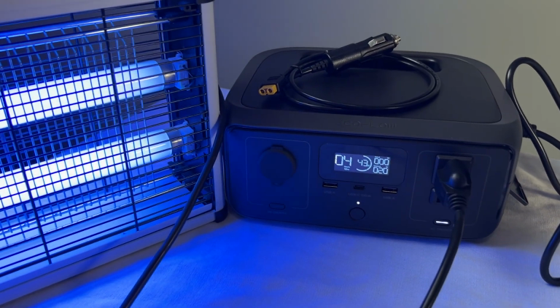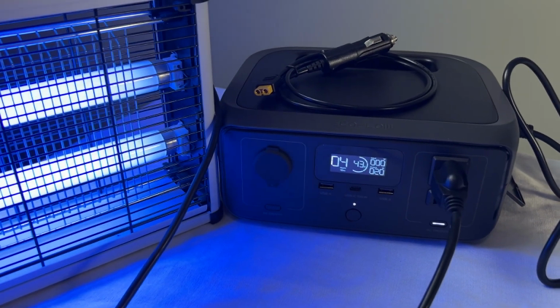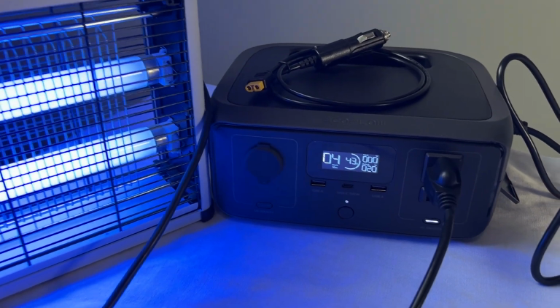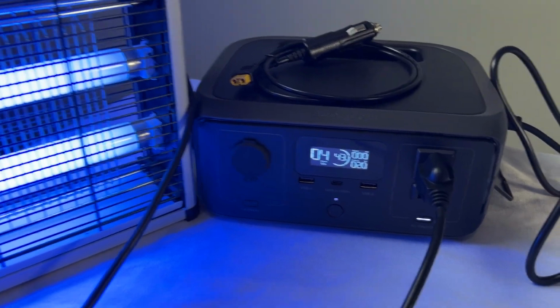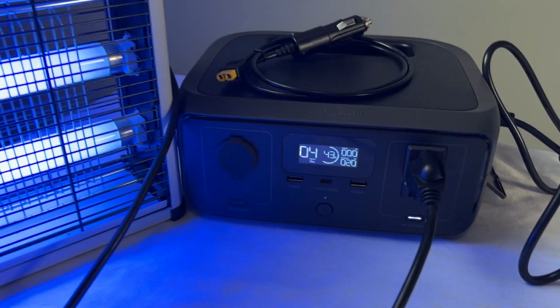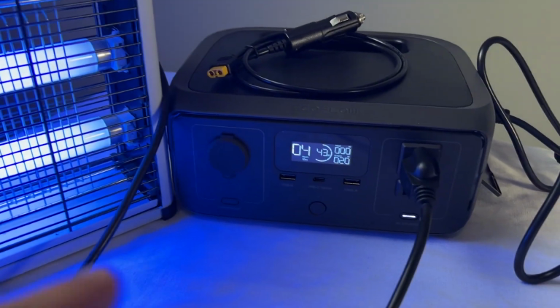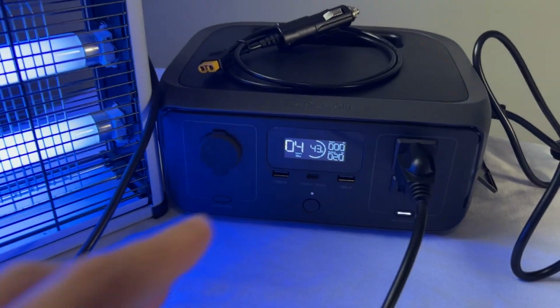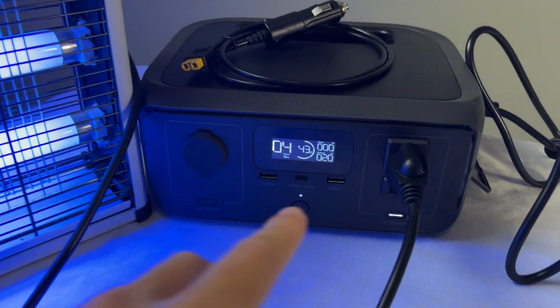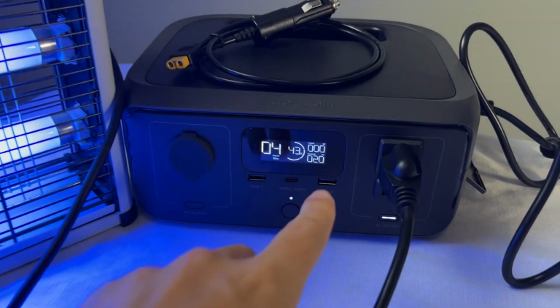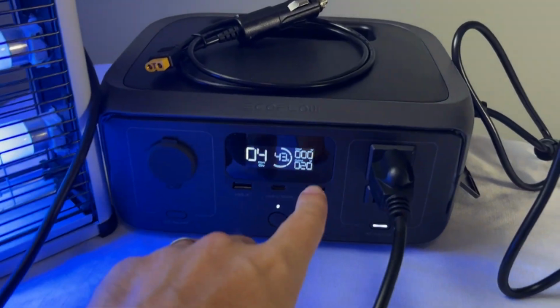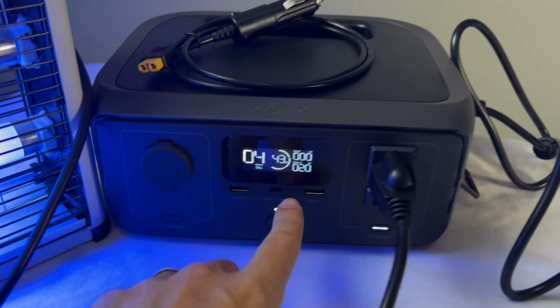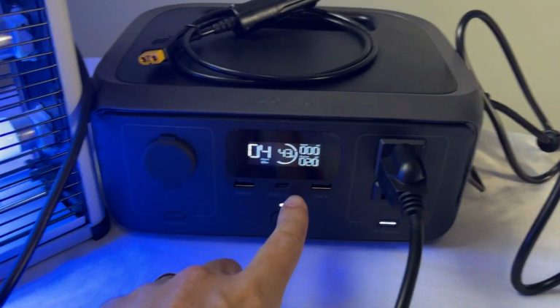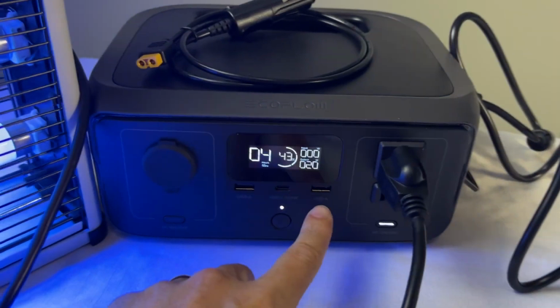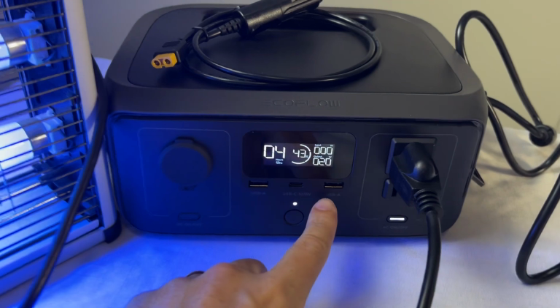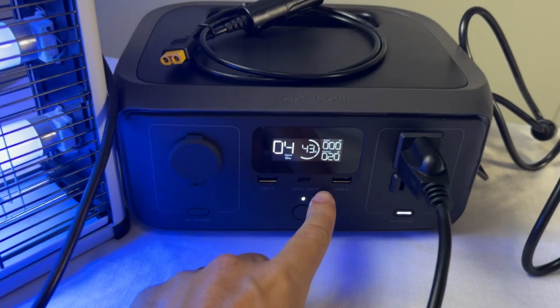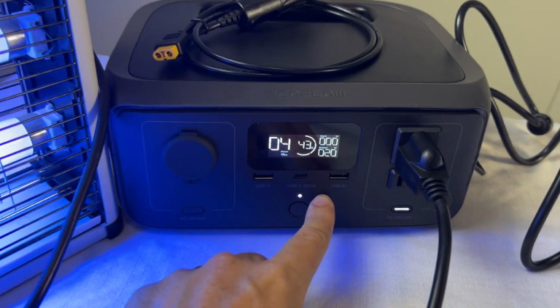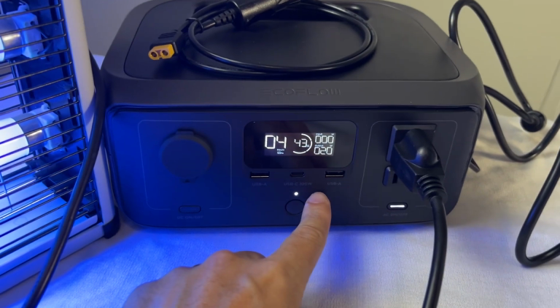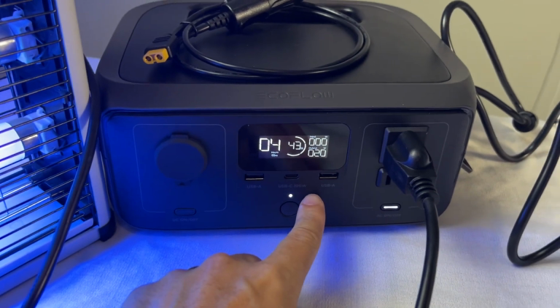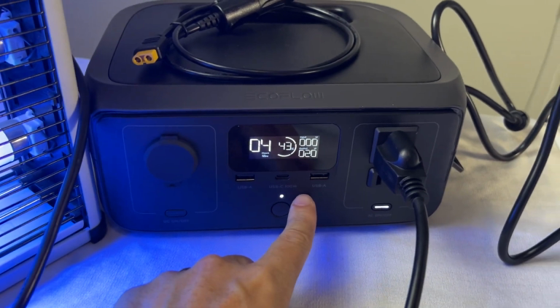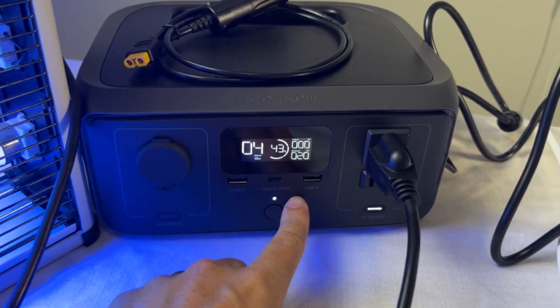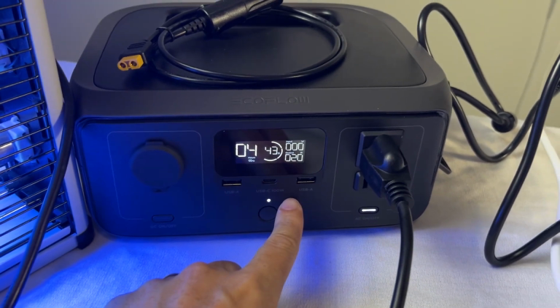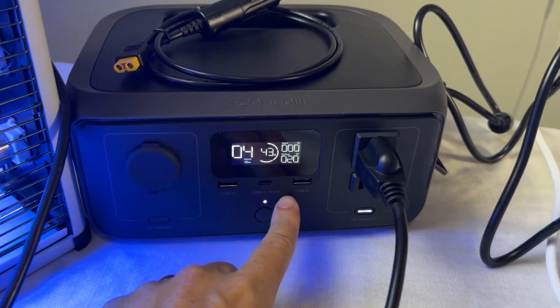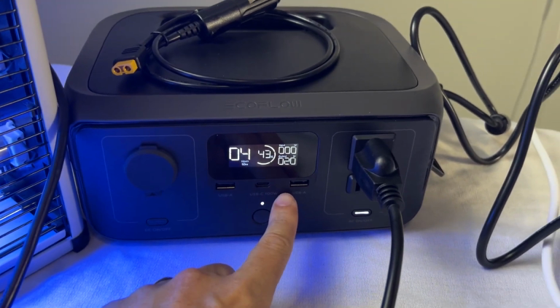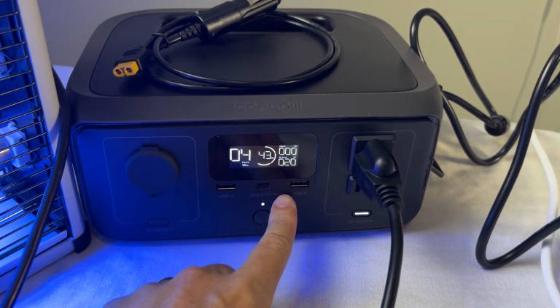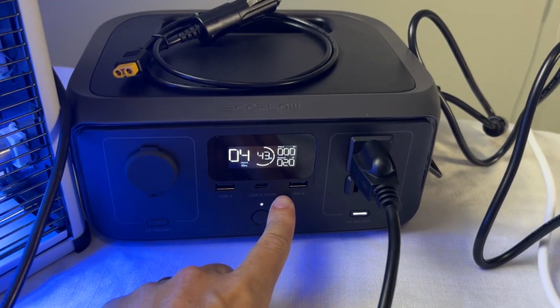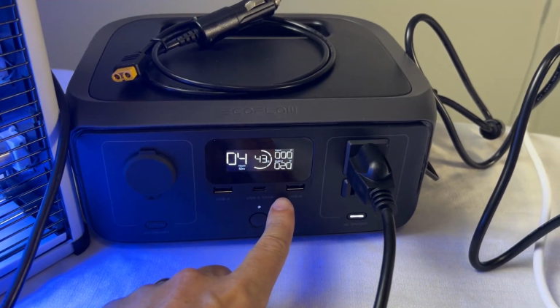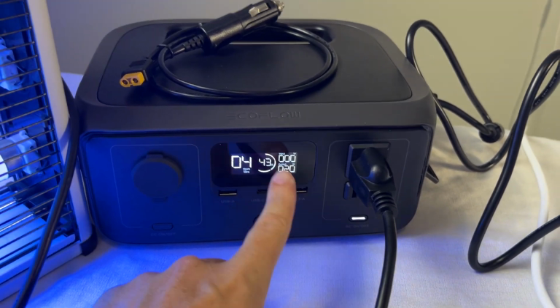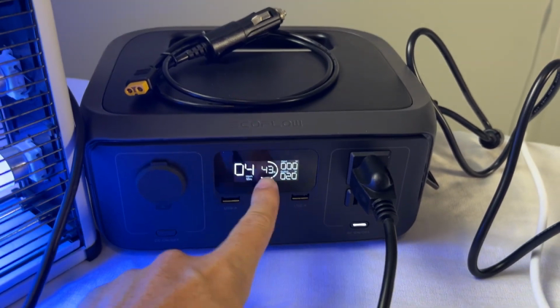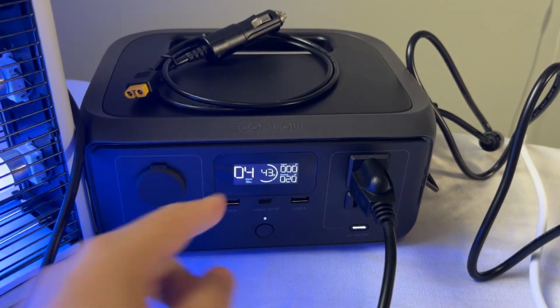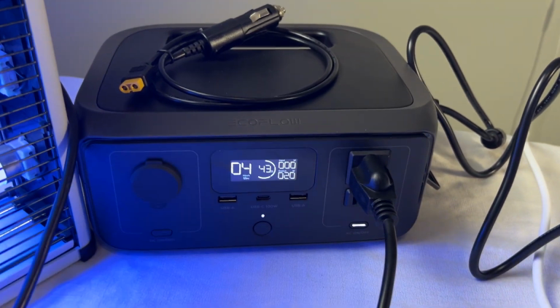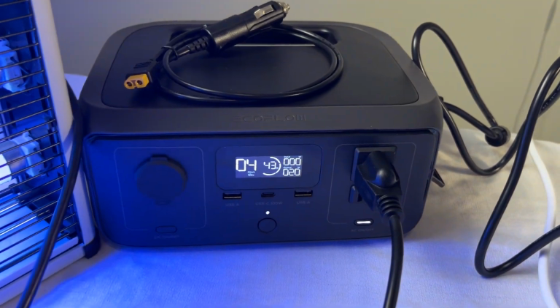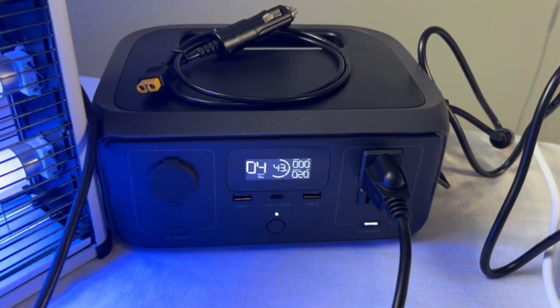So yeah, it does work. That was a successful test right there with the River 3.